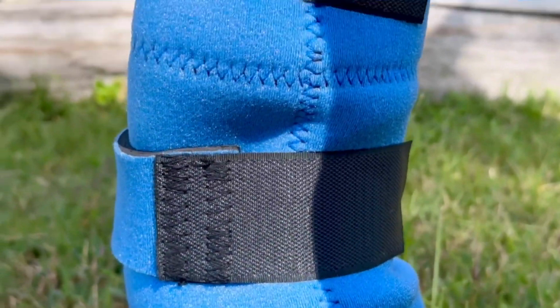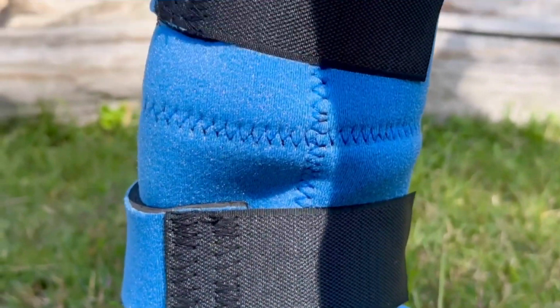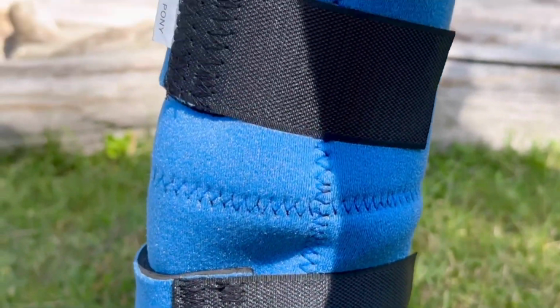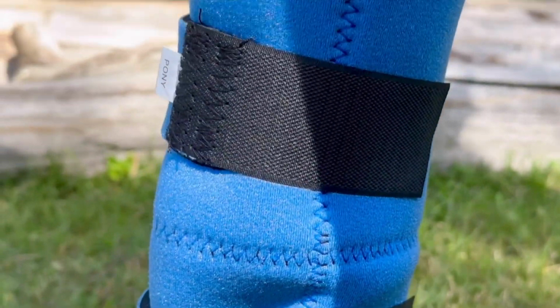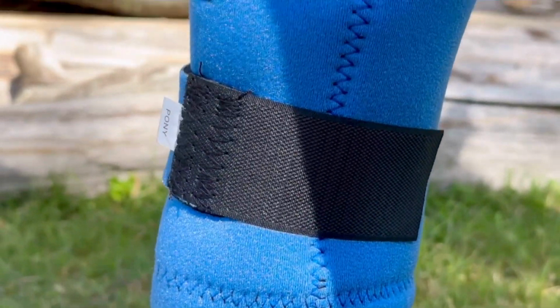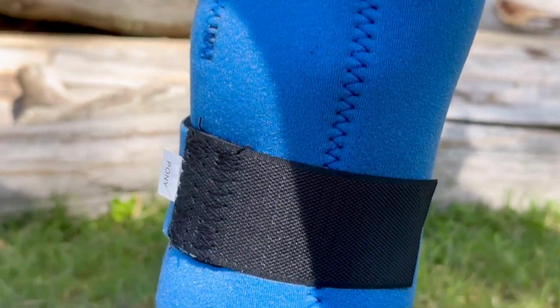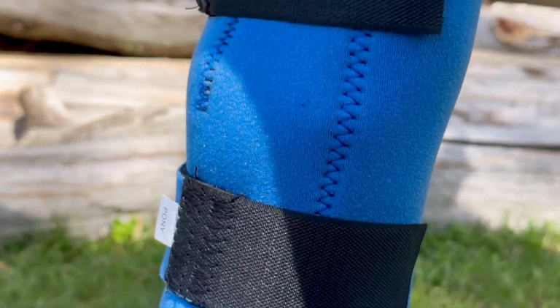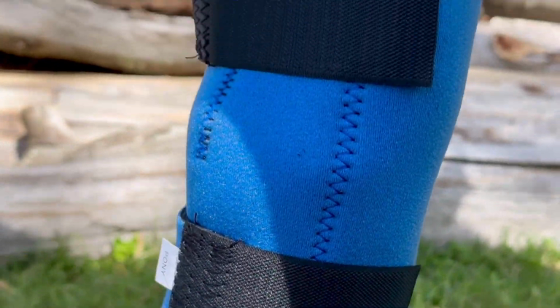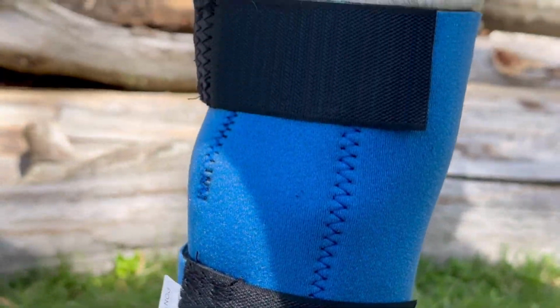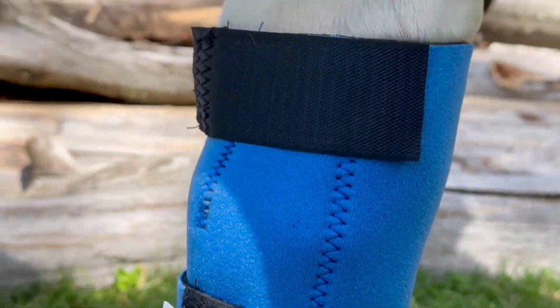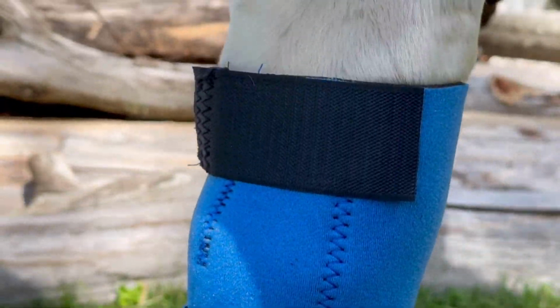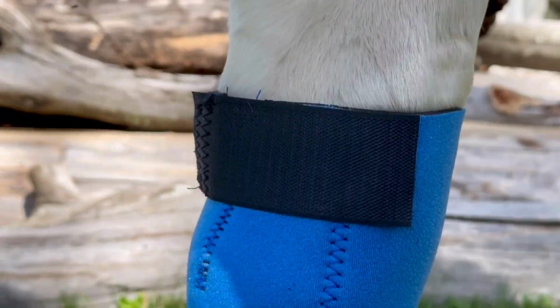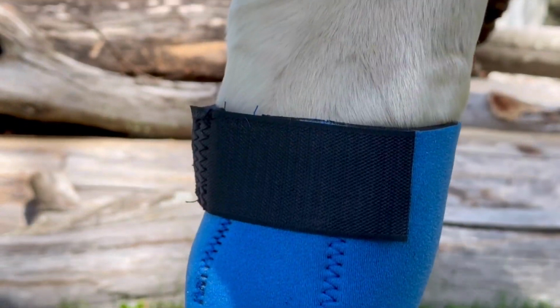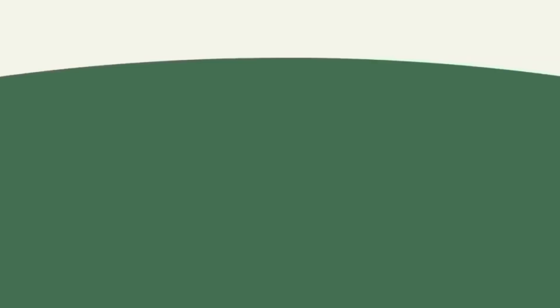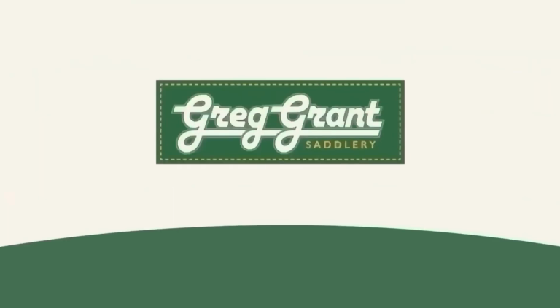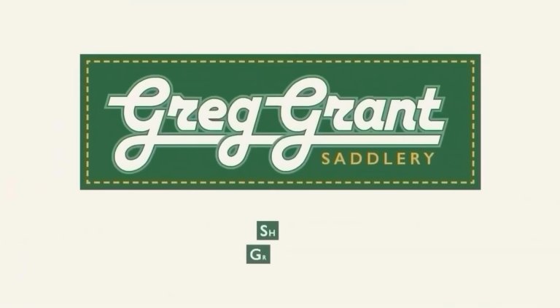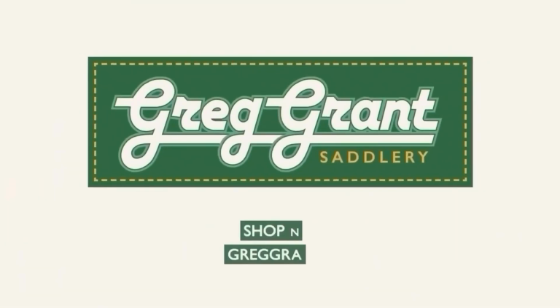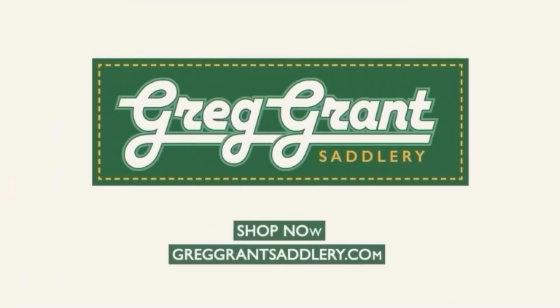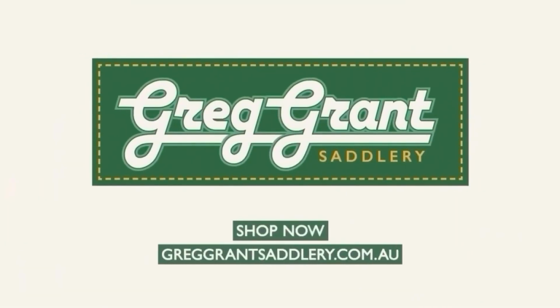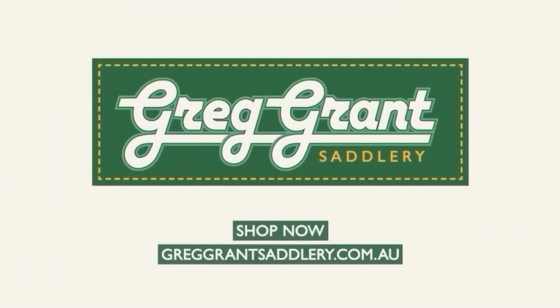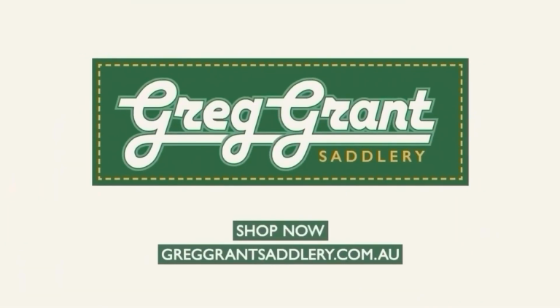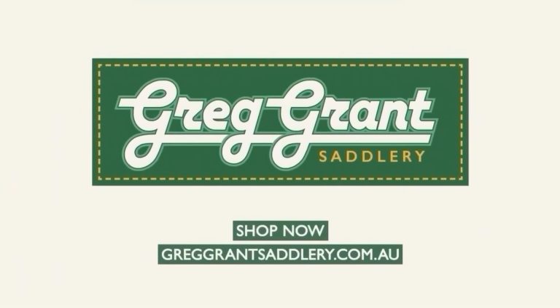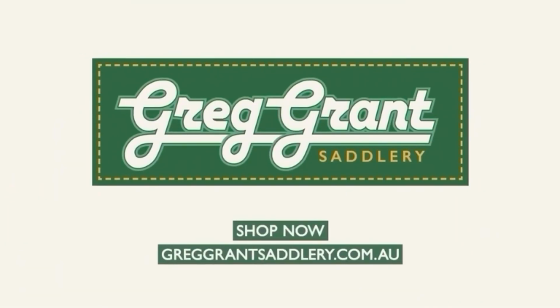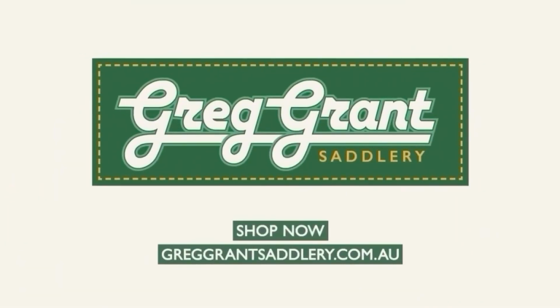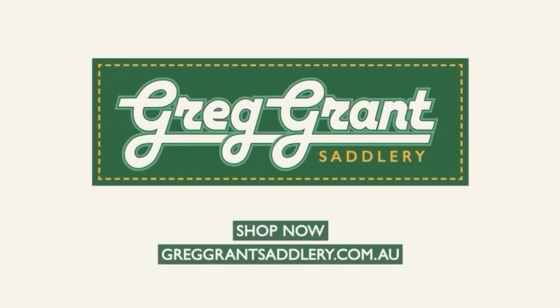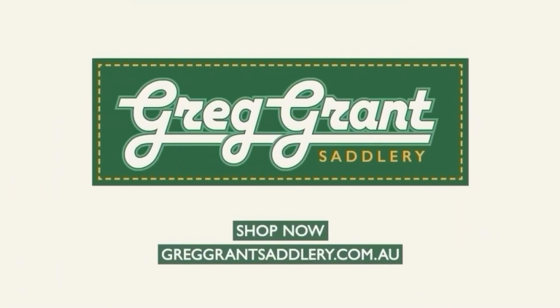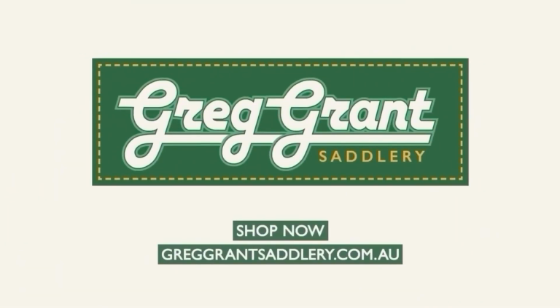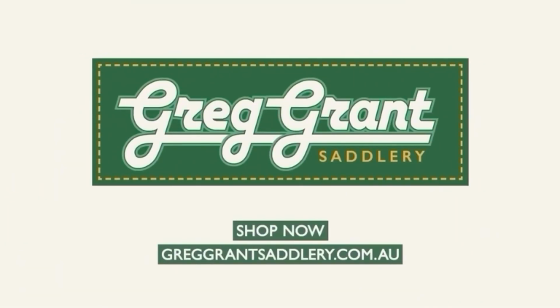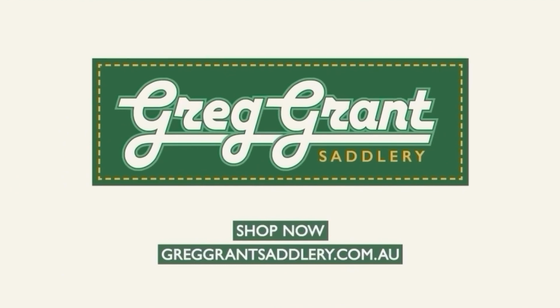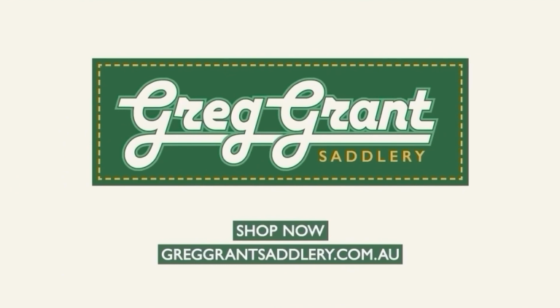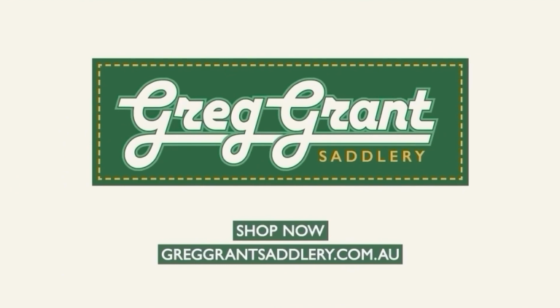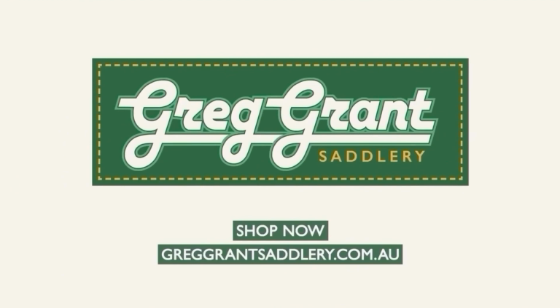You can find the Pony Equiprene Ice Boots either online or in your local Greg Grant Saddlery today.